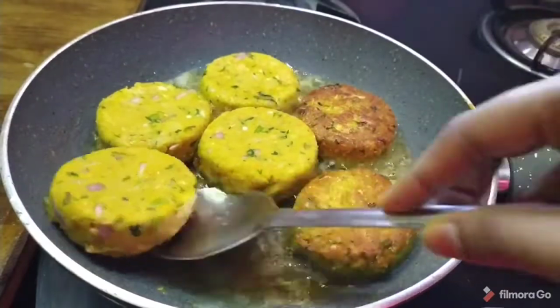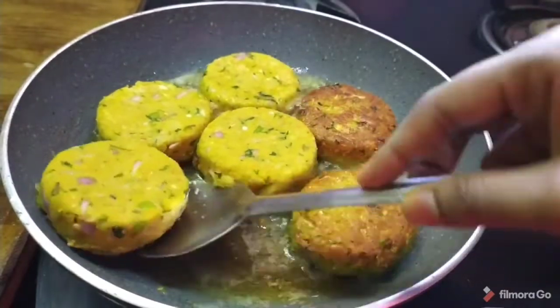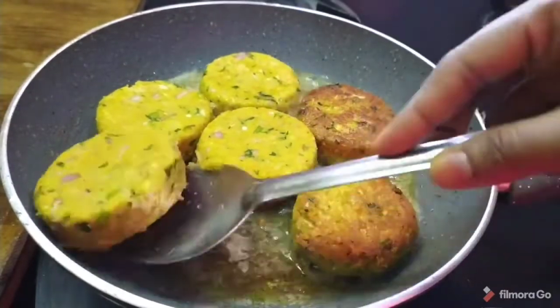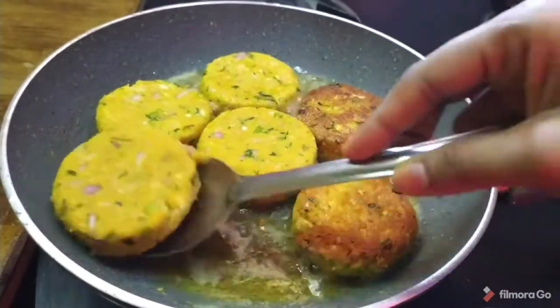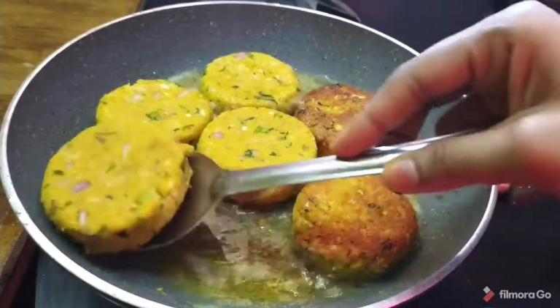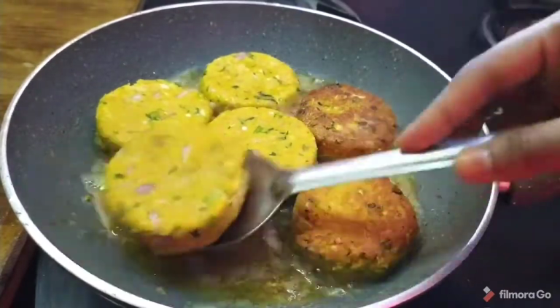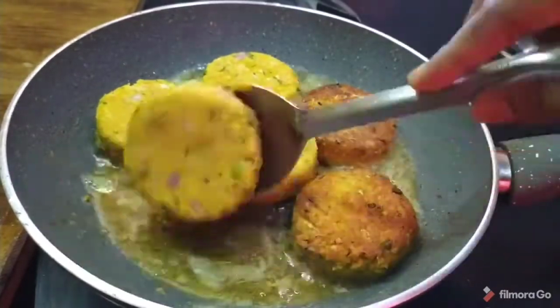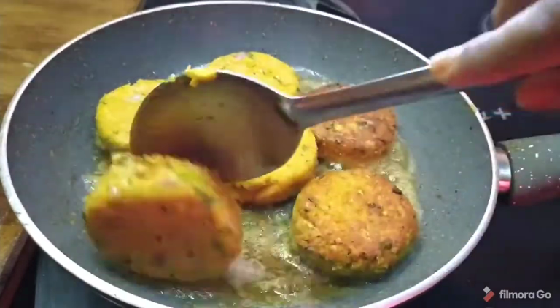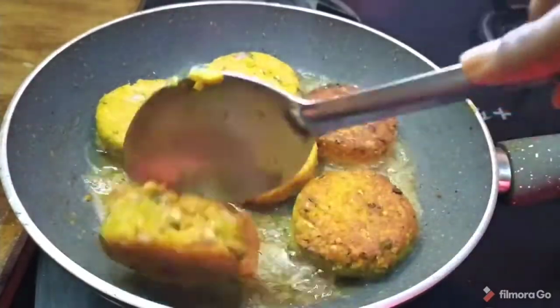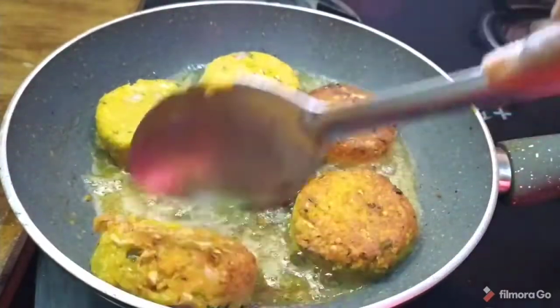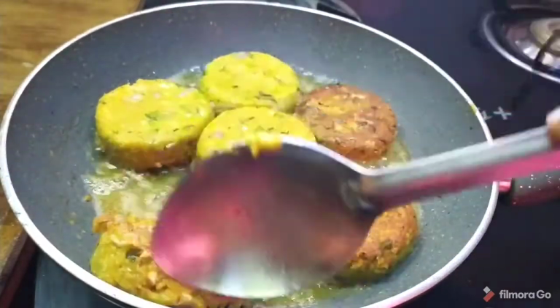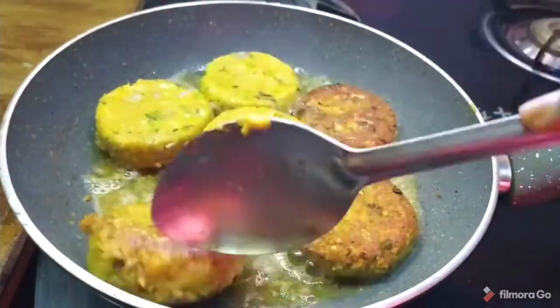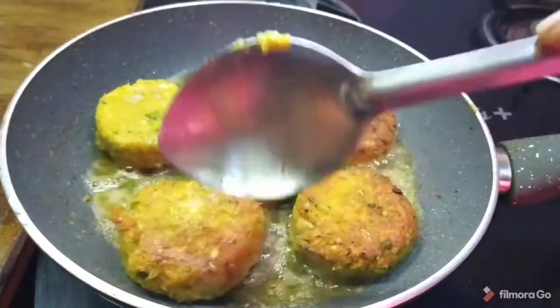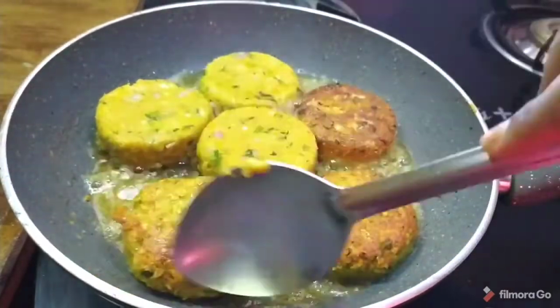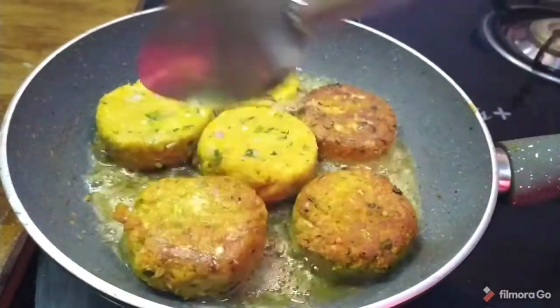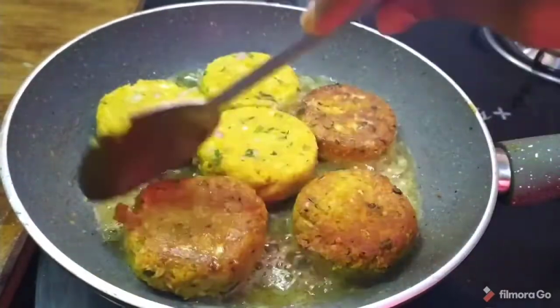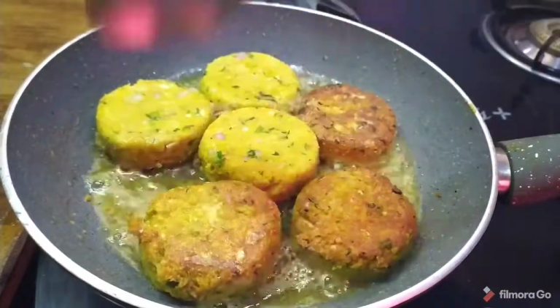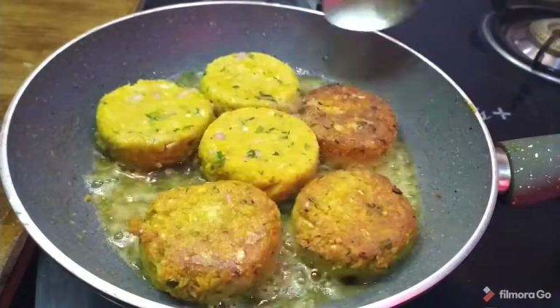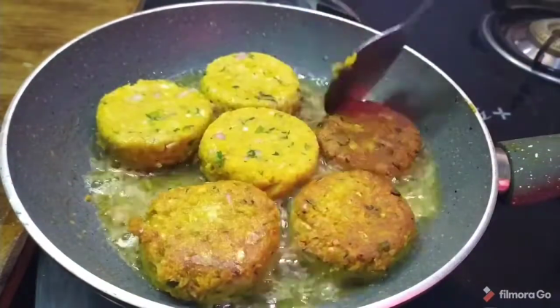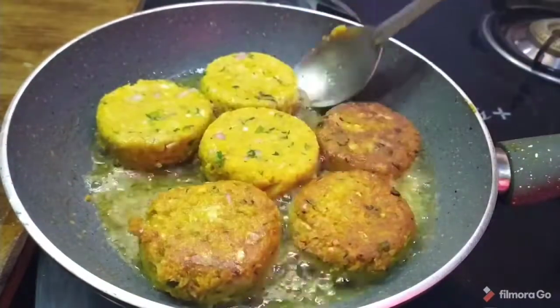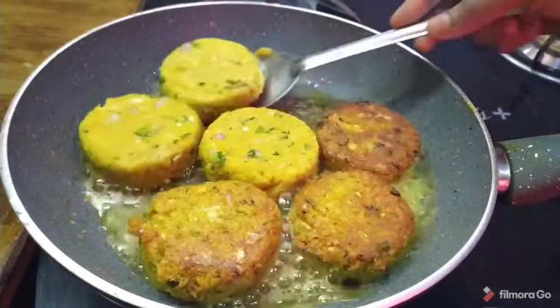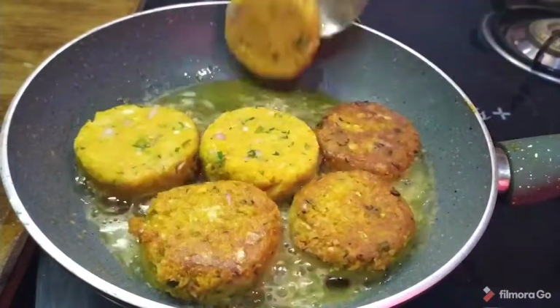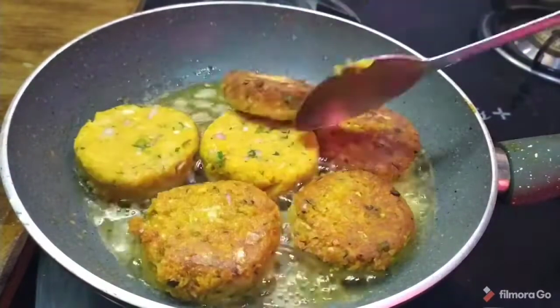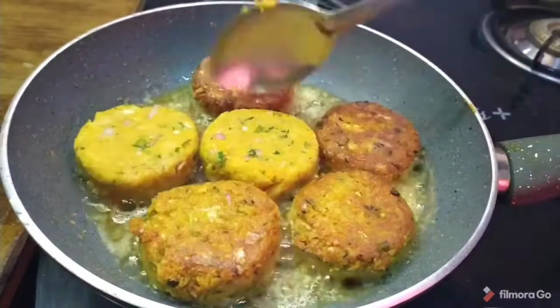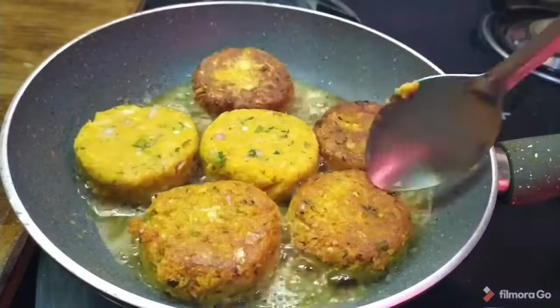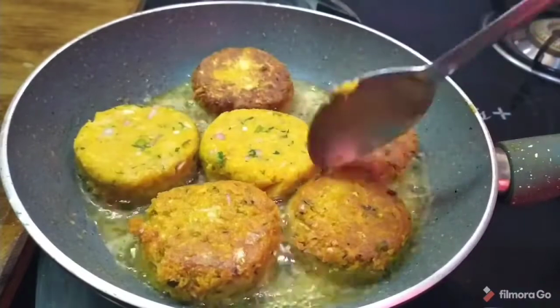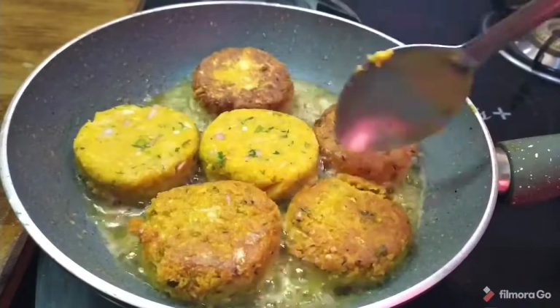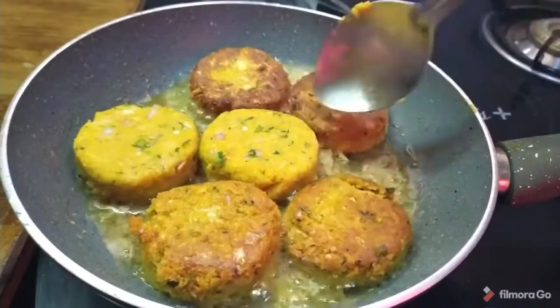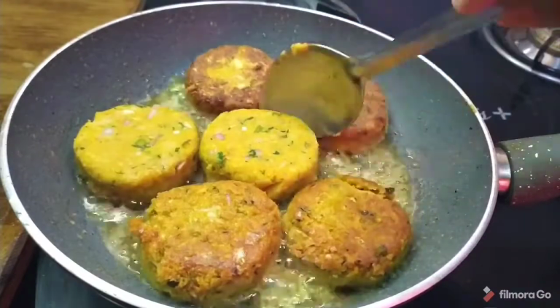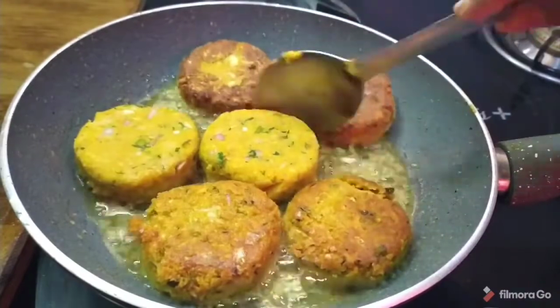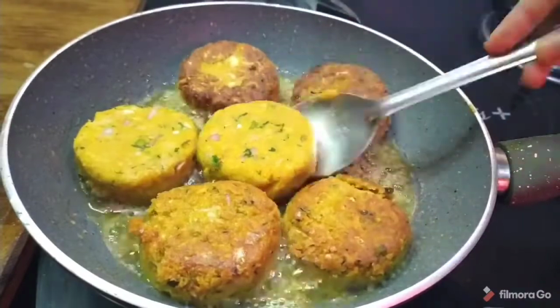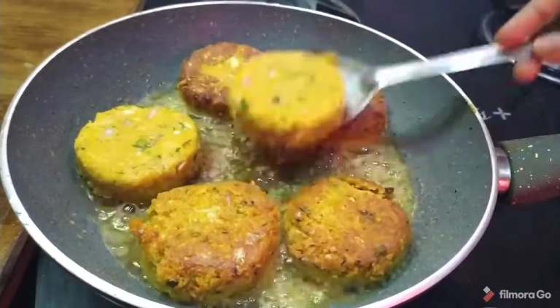Let's turn the cutlets to both sides and fry on both sides until golden color.